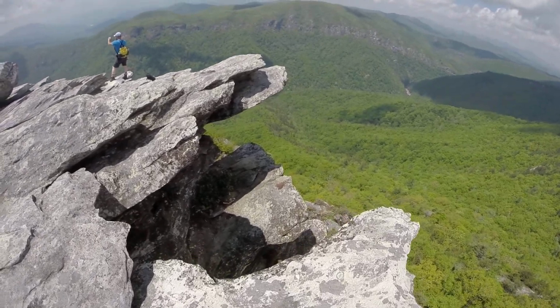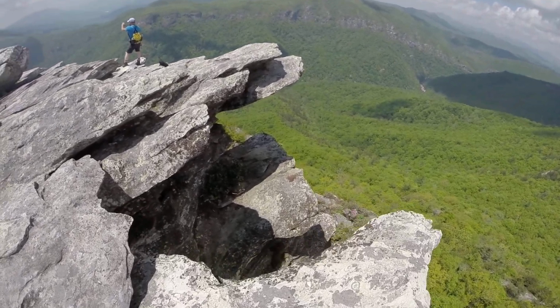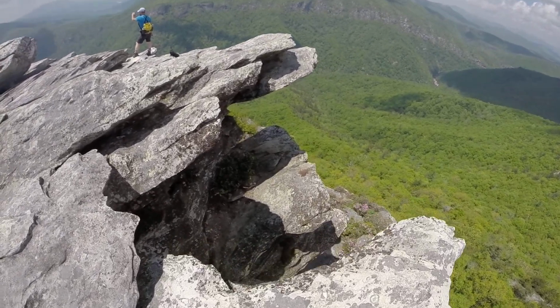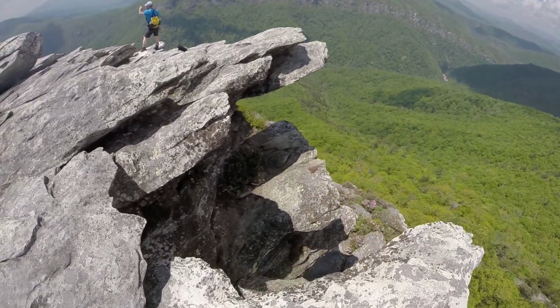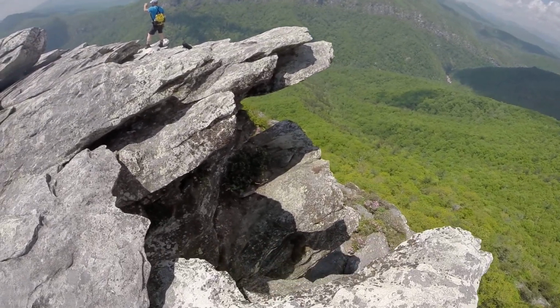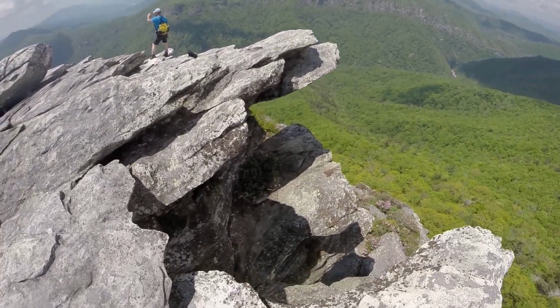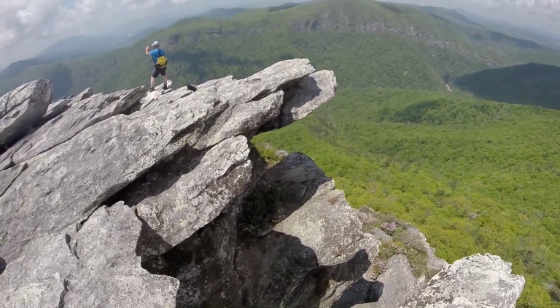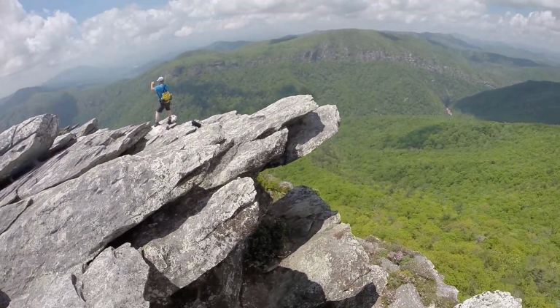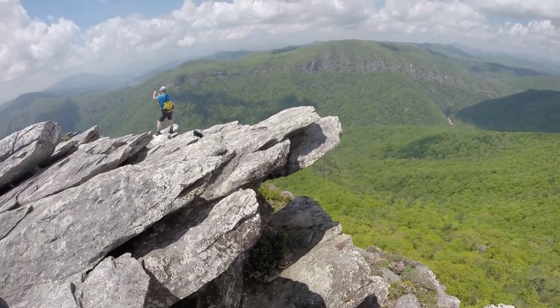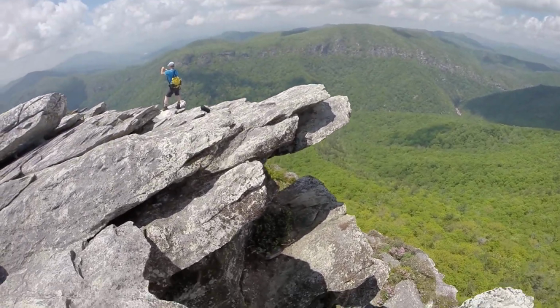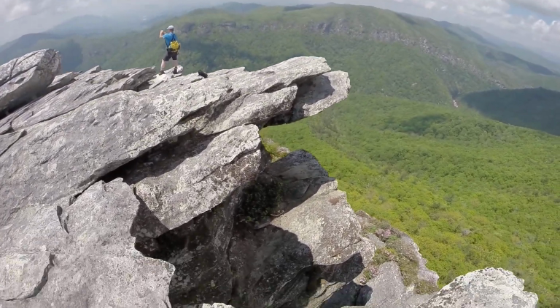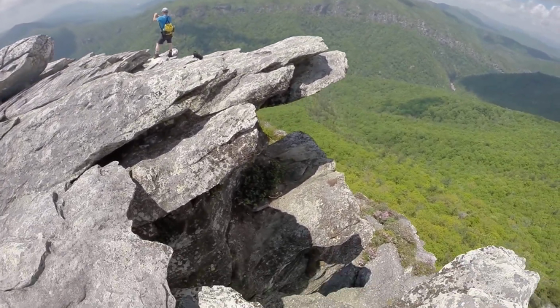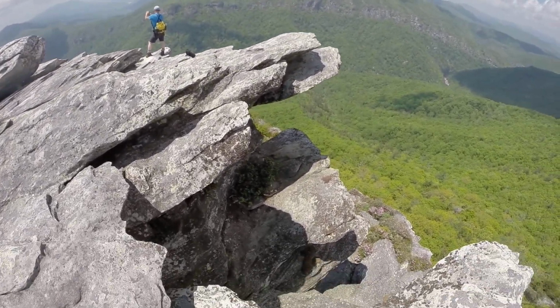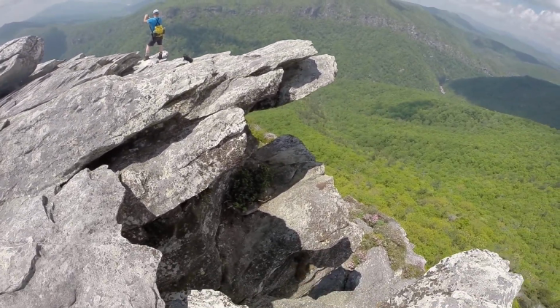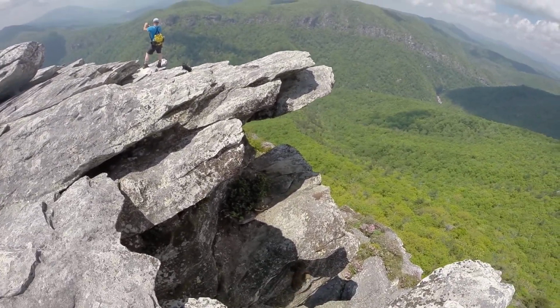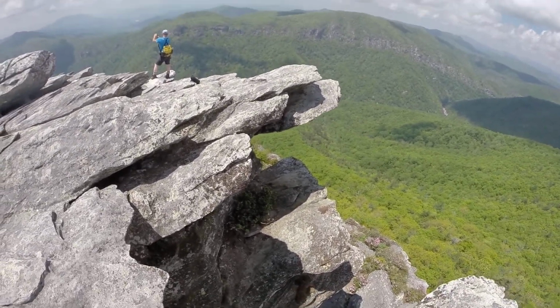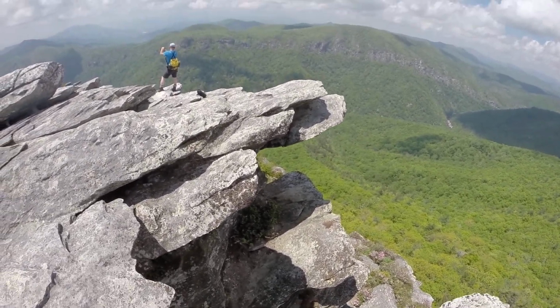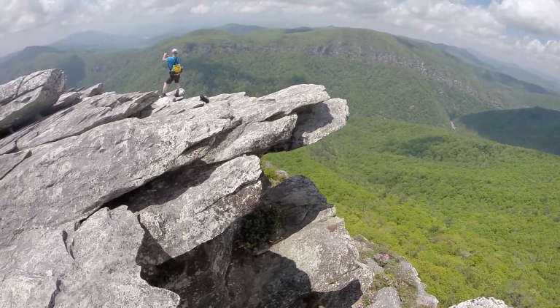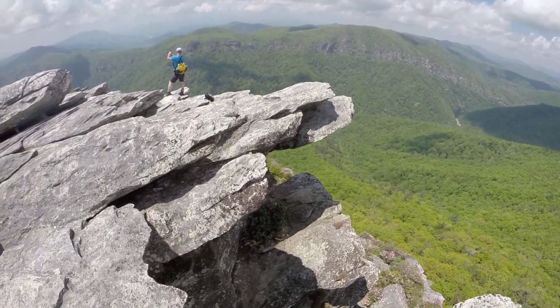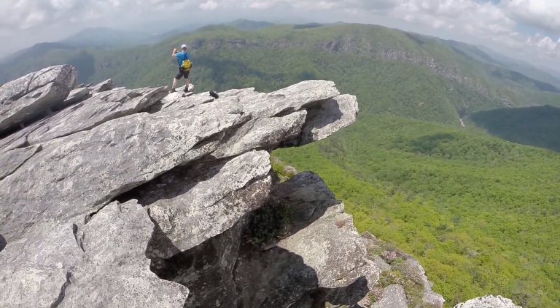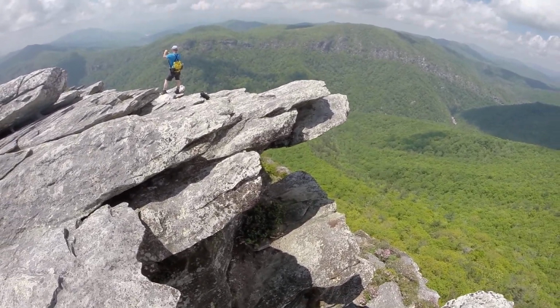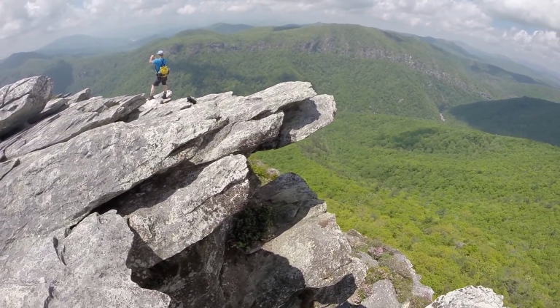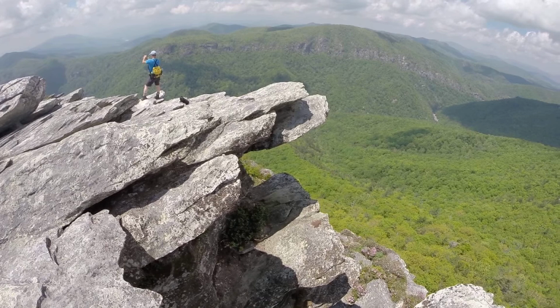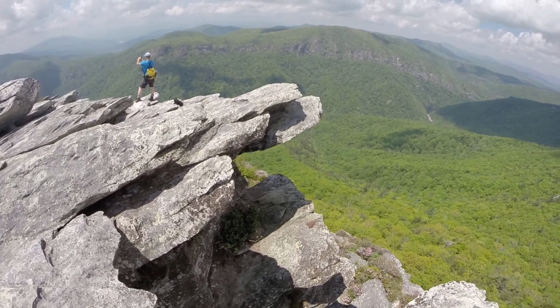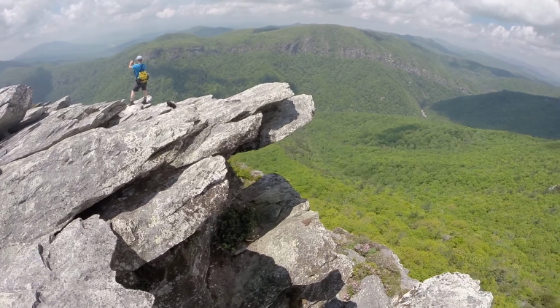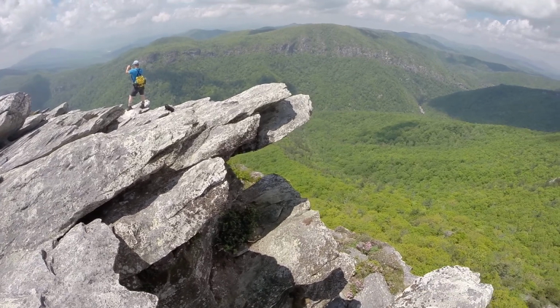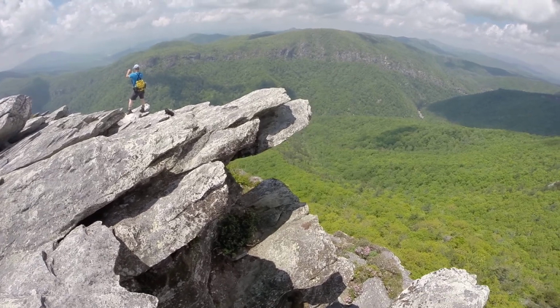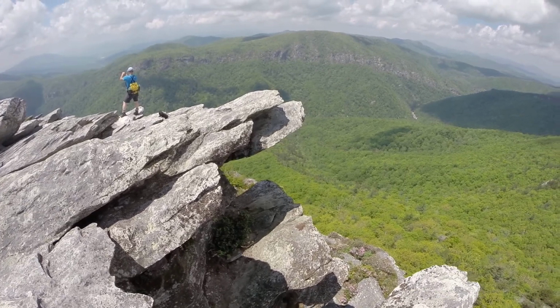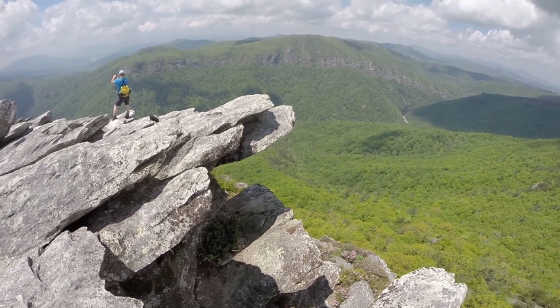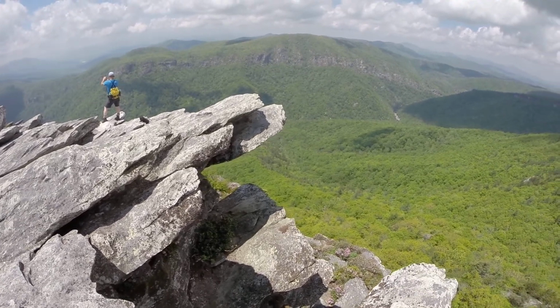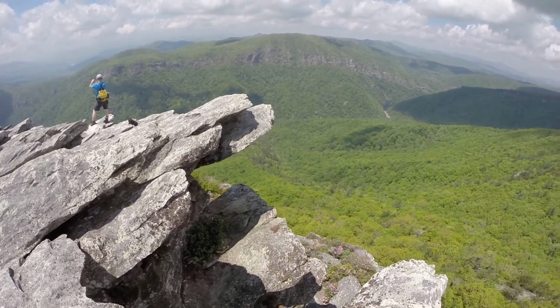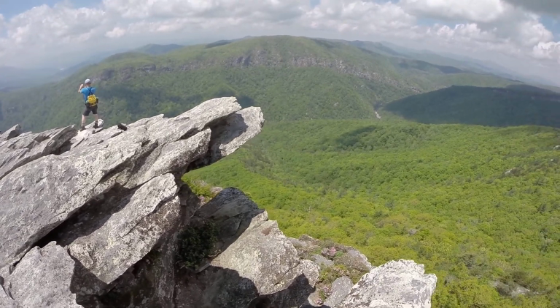There's actually some more rocks below. If you do the right angle though, it looks like you're sitting in heaven.